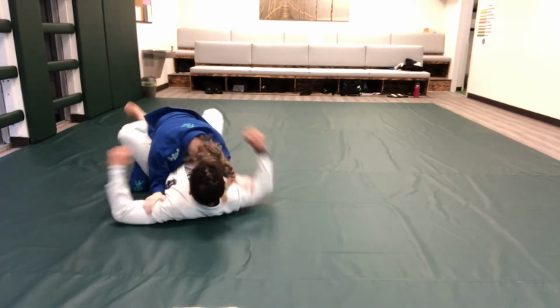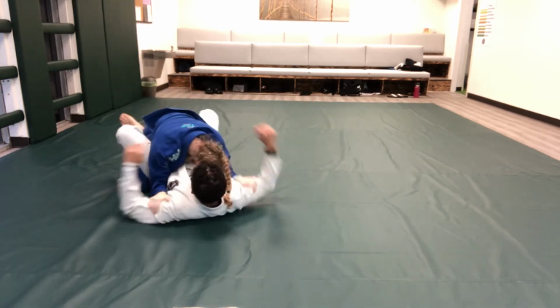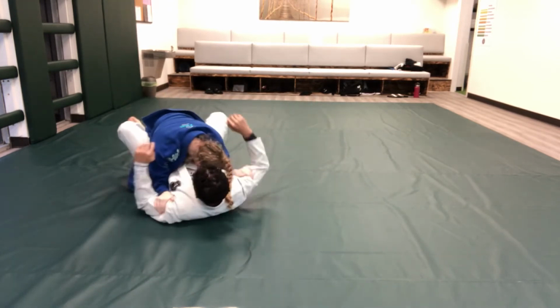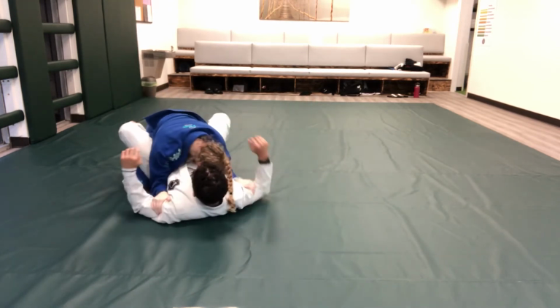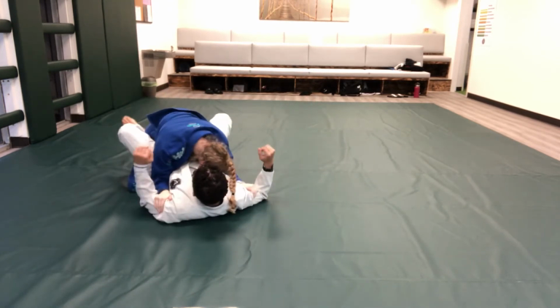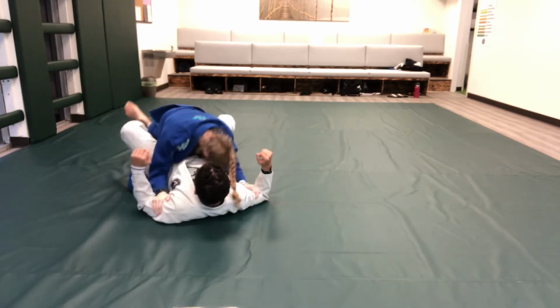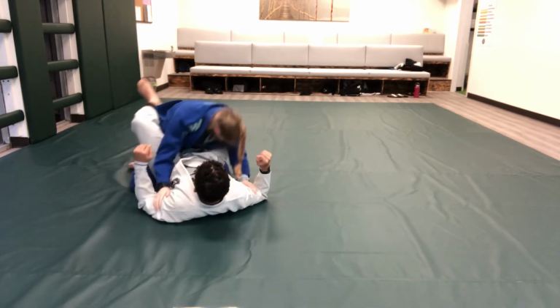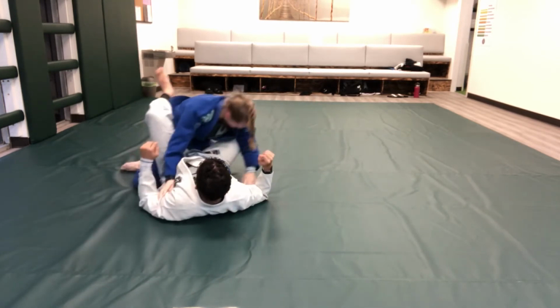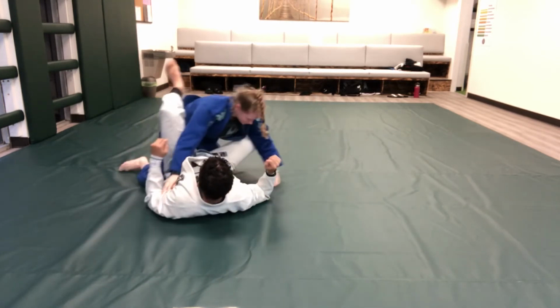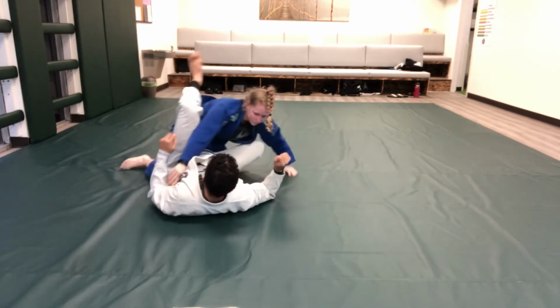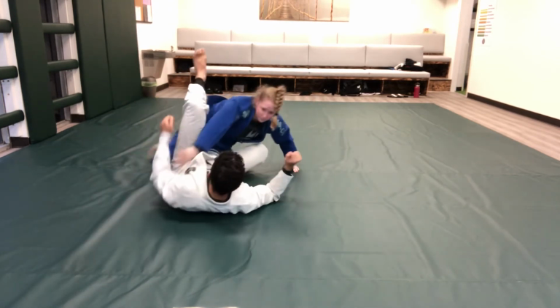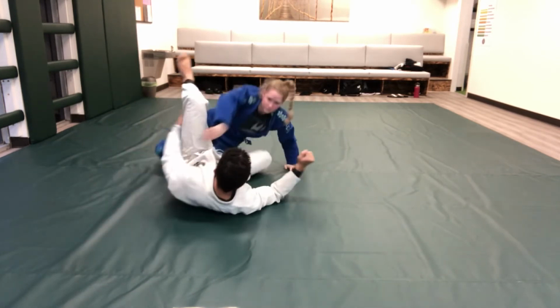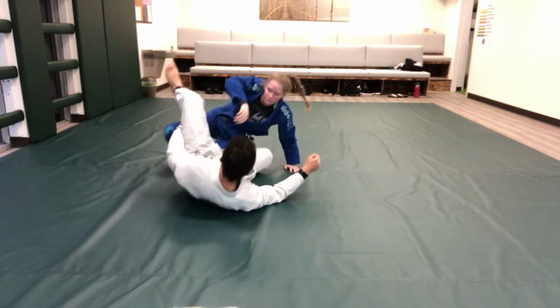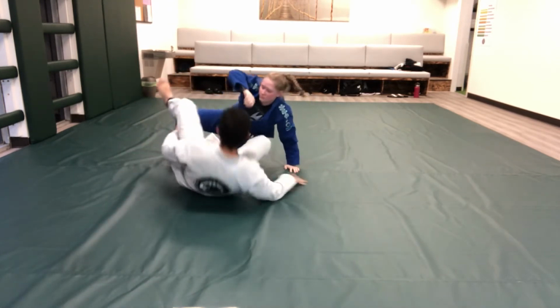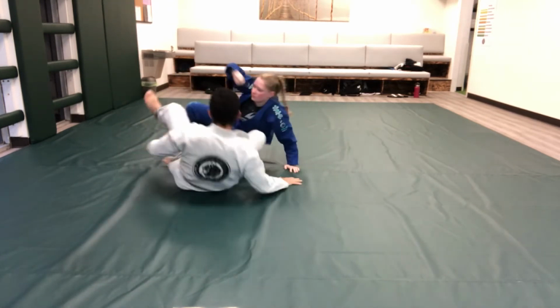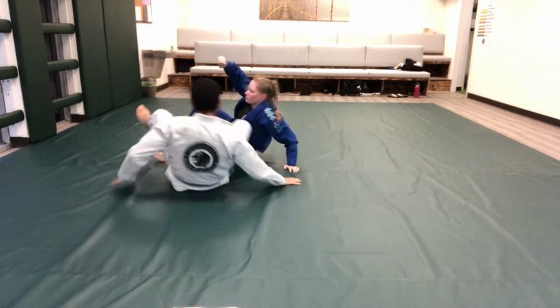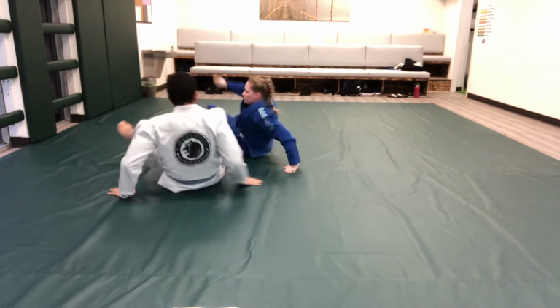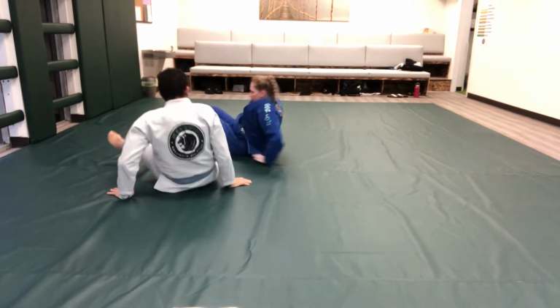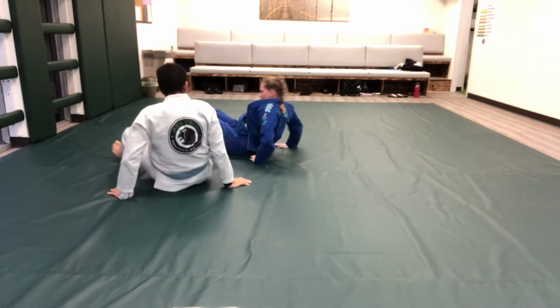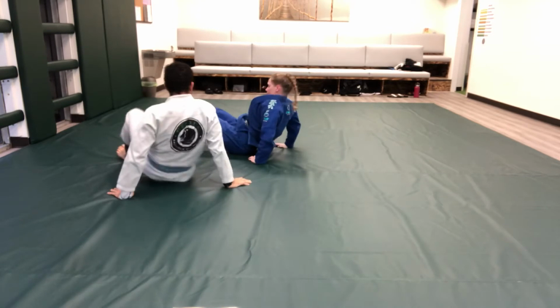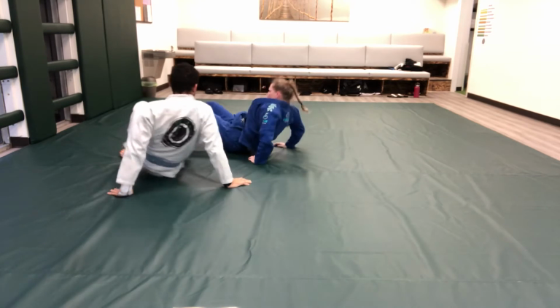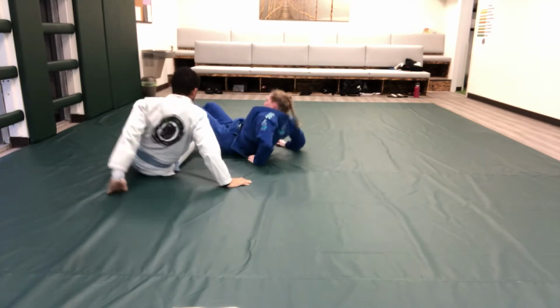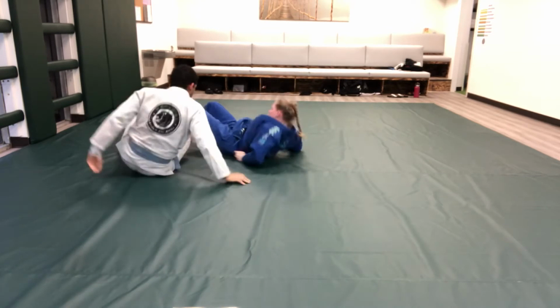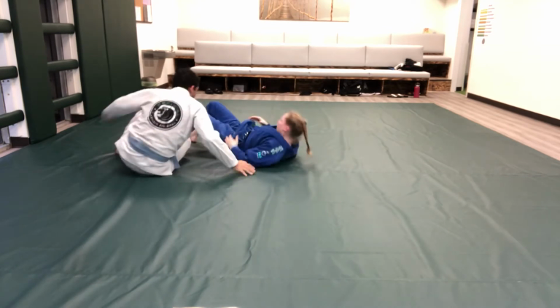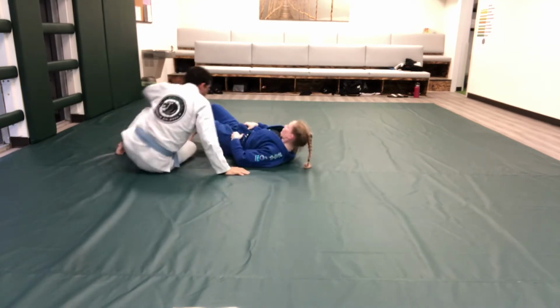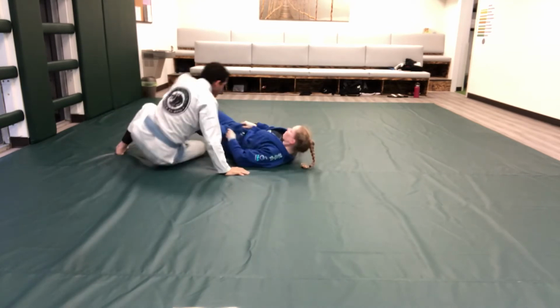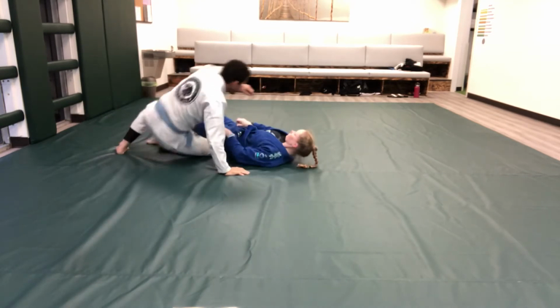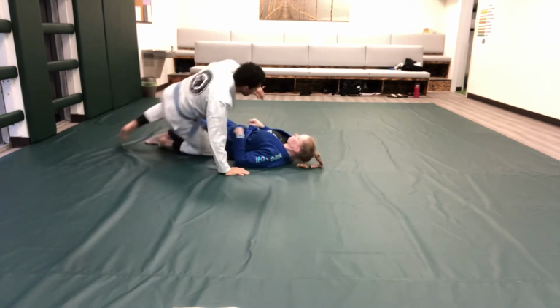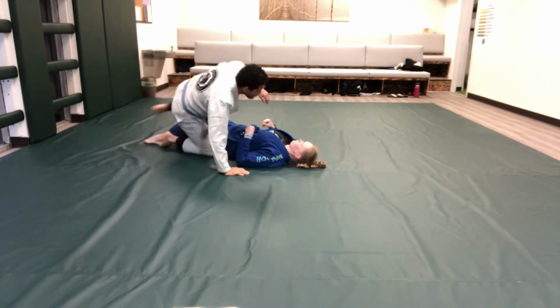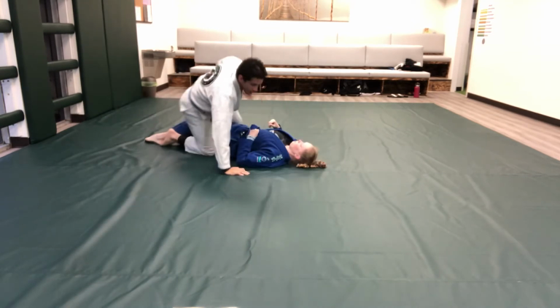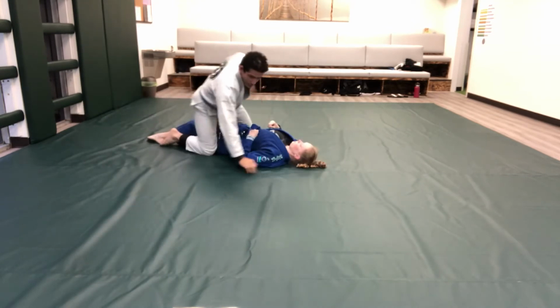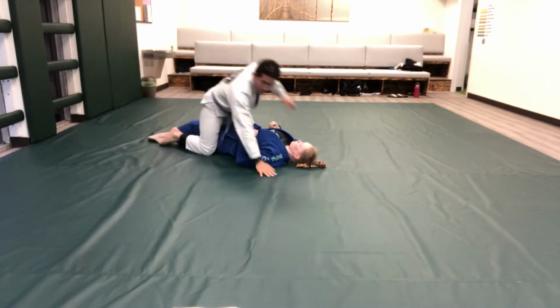Elbow escapes: standard variation, hook removal, fish hook, heel drag.